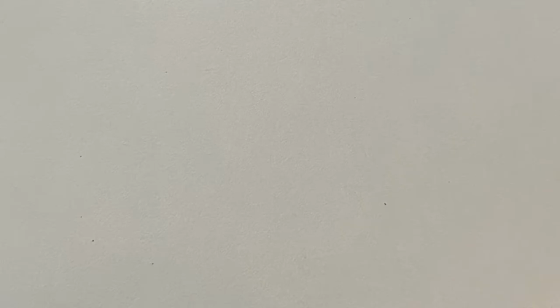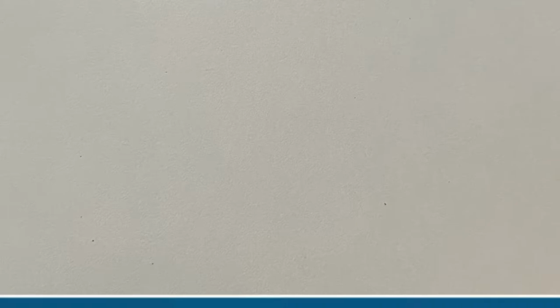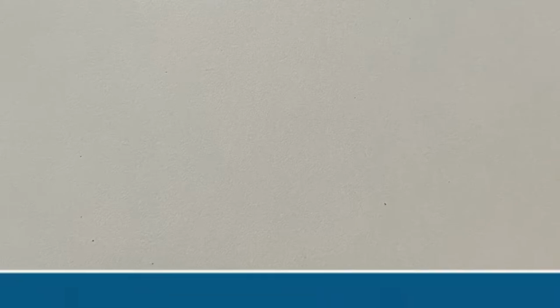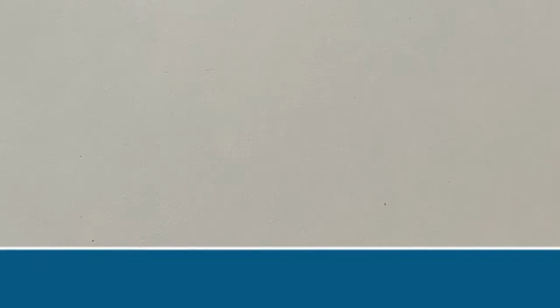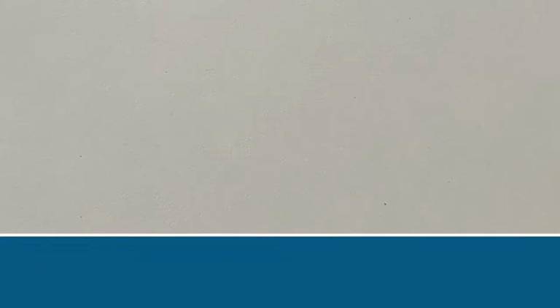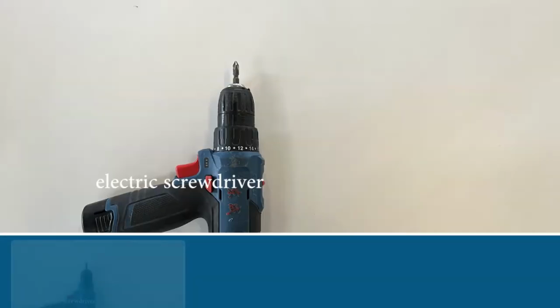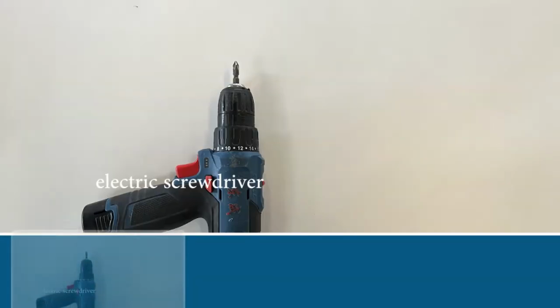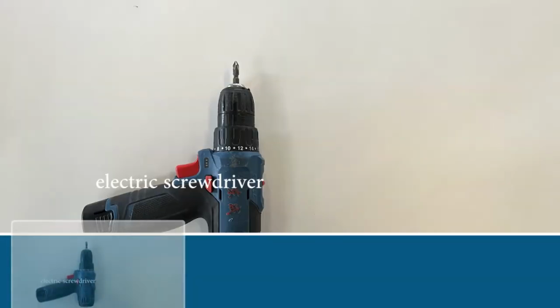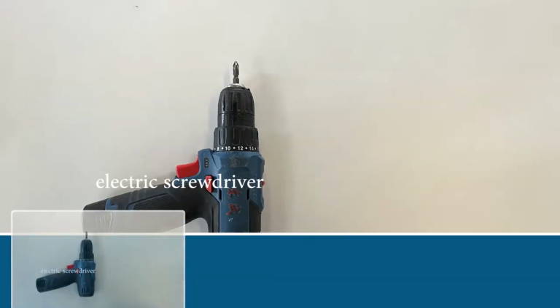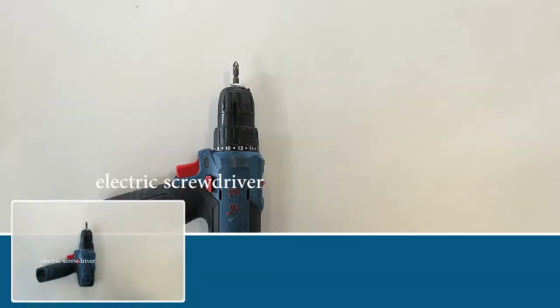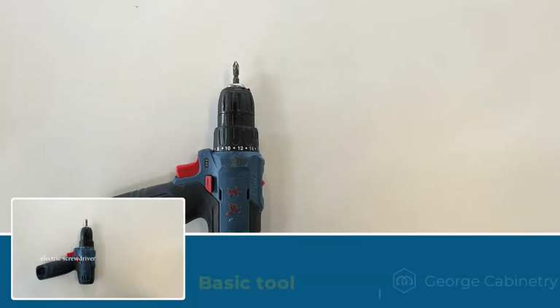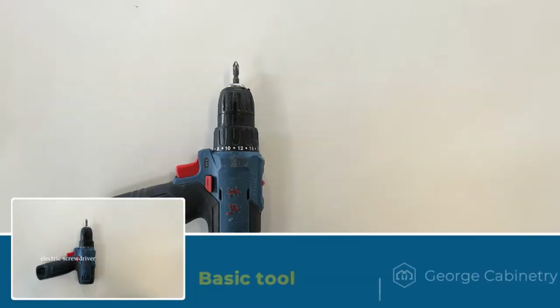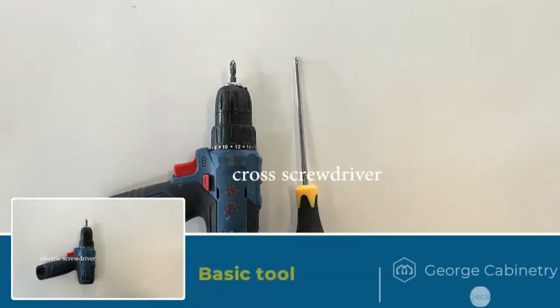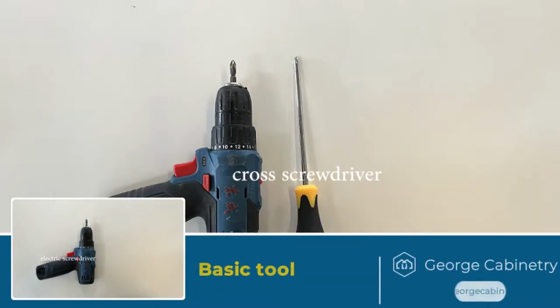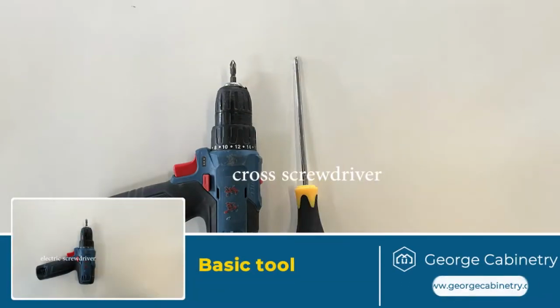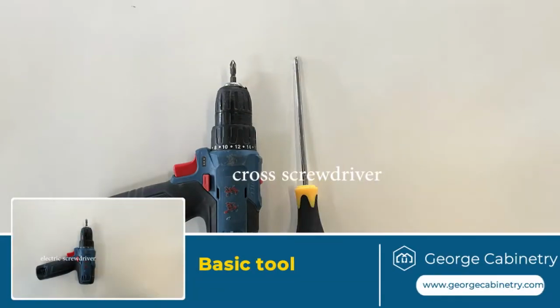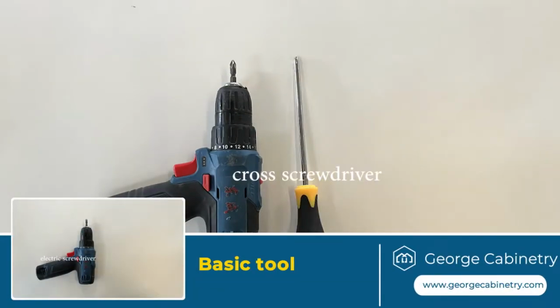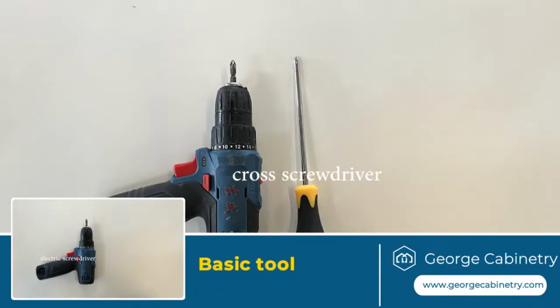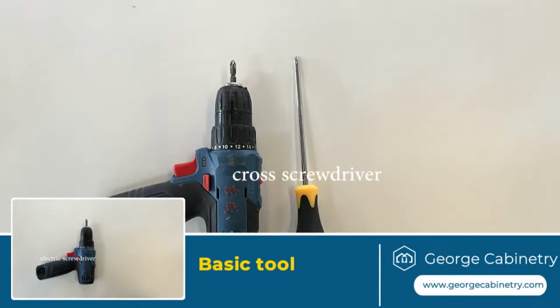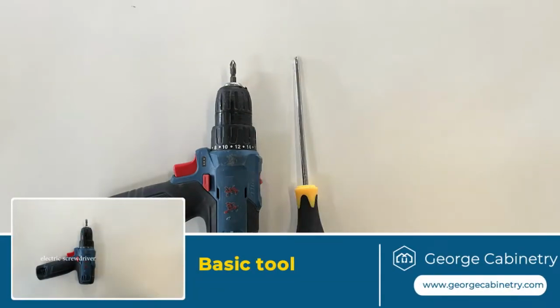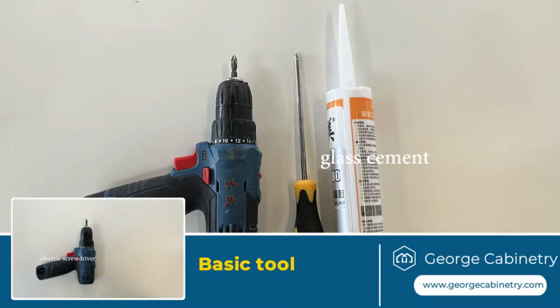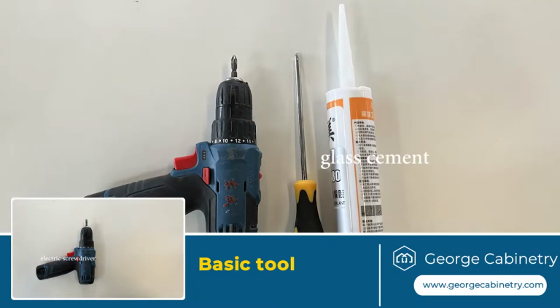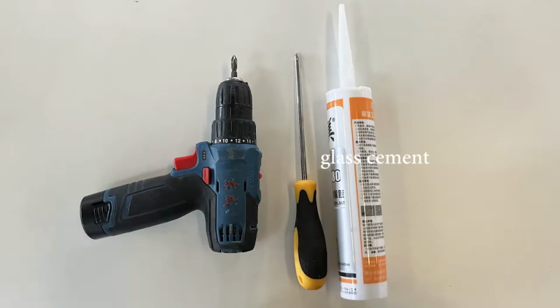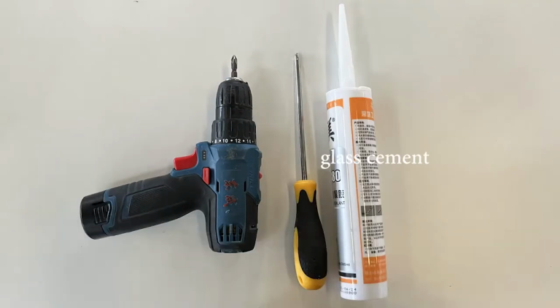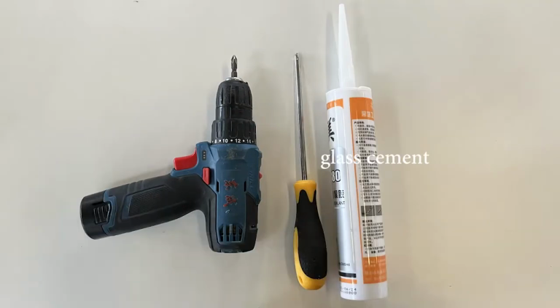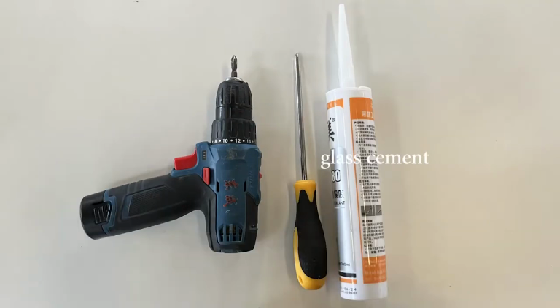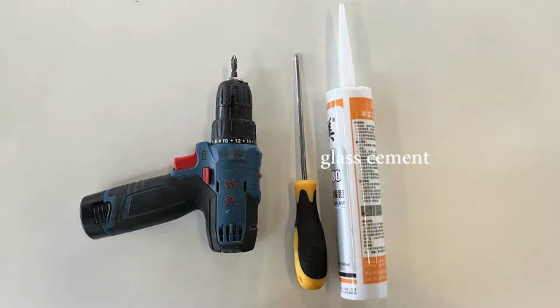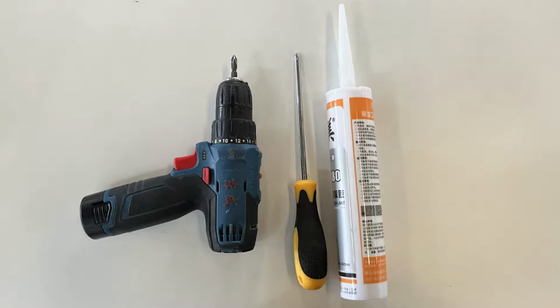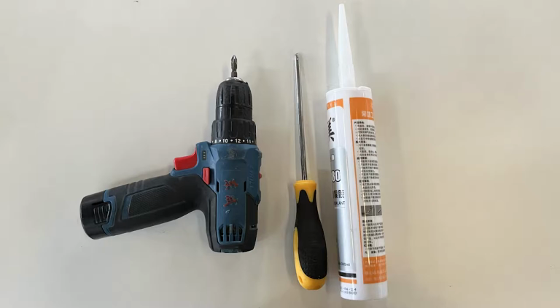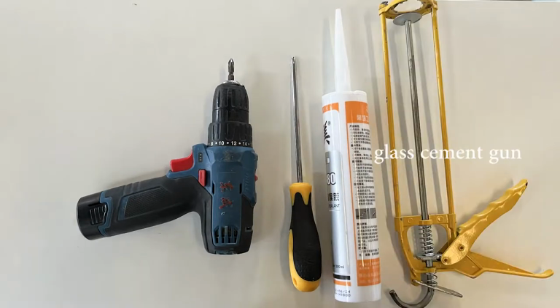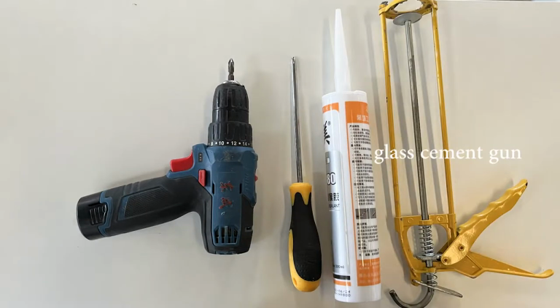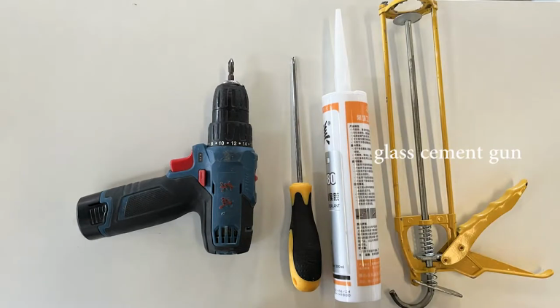The basic tools are an electric screwdriver, a cross screwdriver, glass glue, and glass sealant glue.